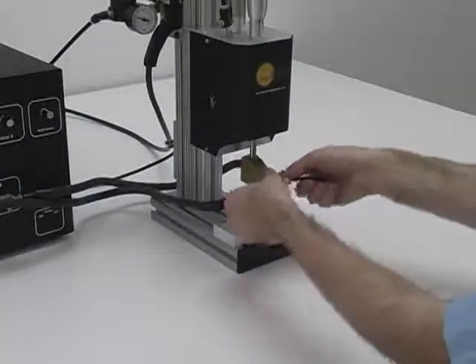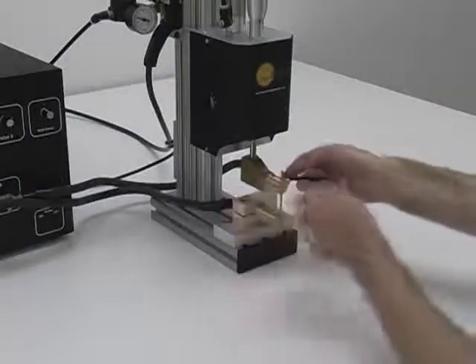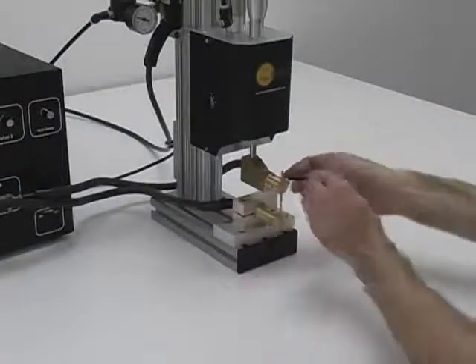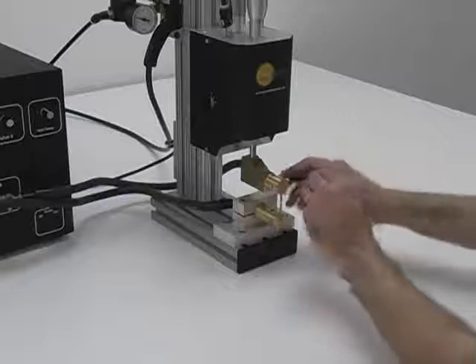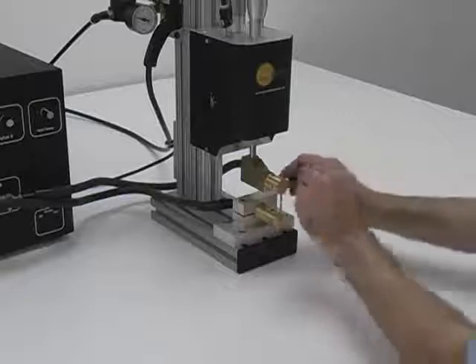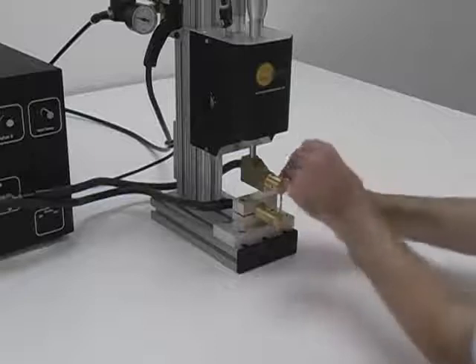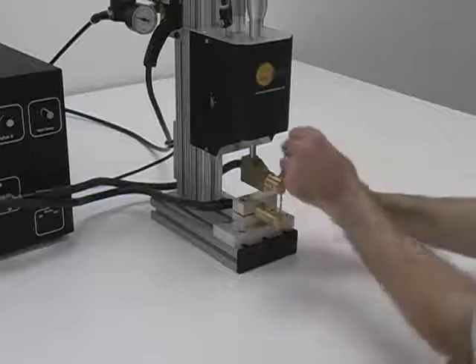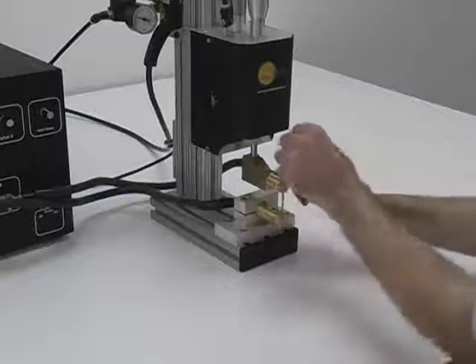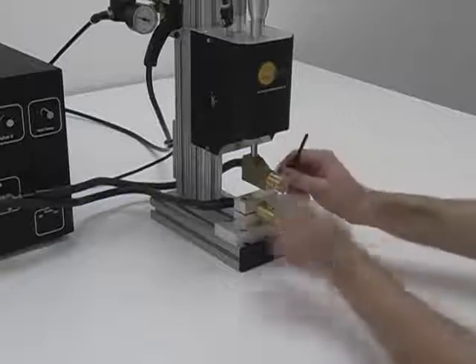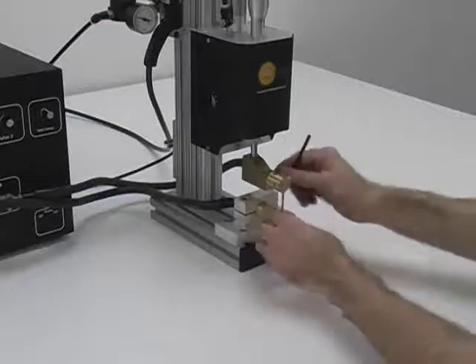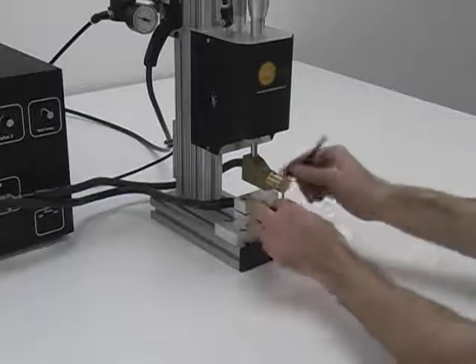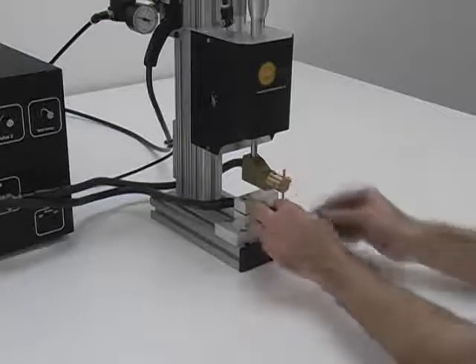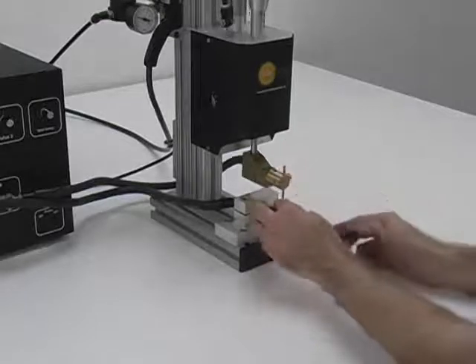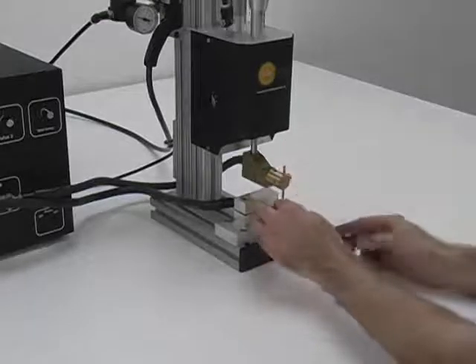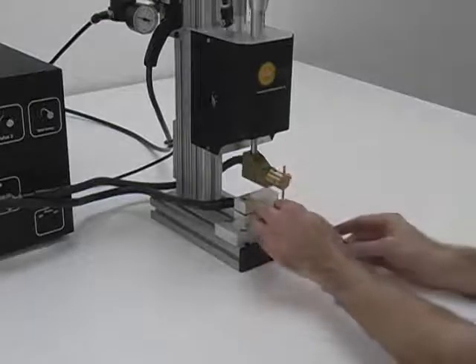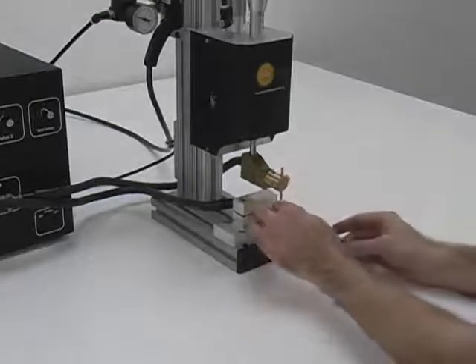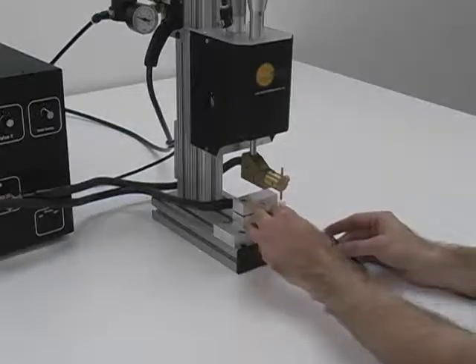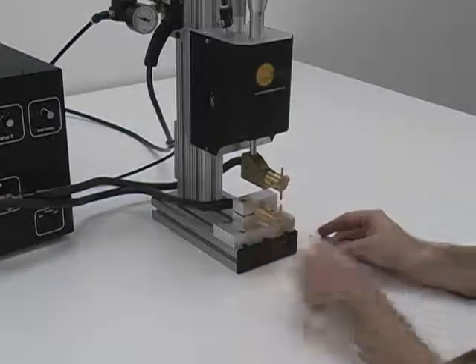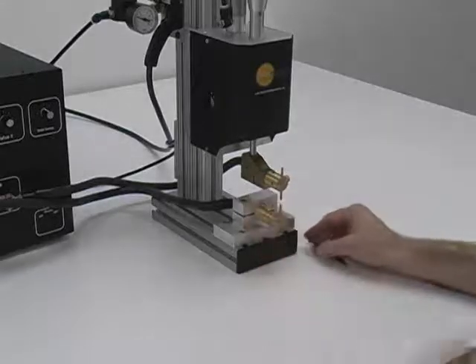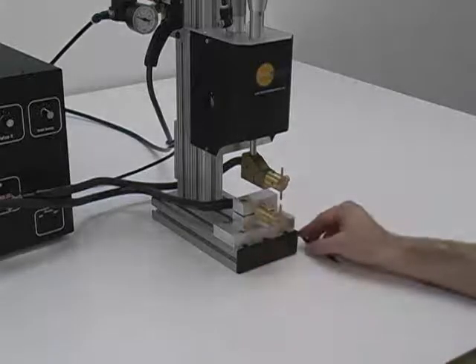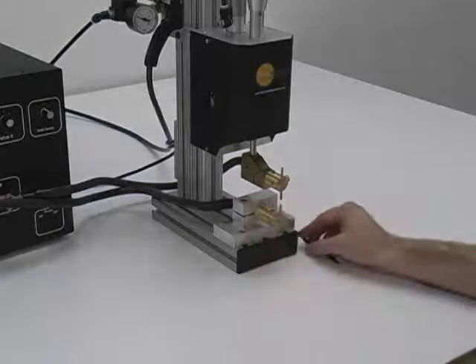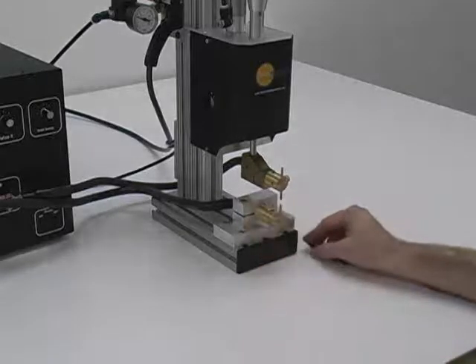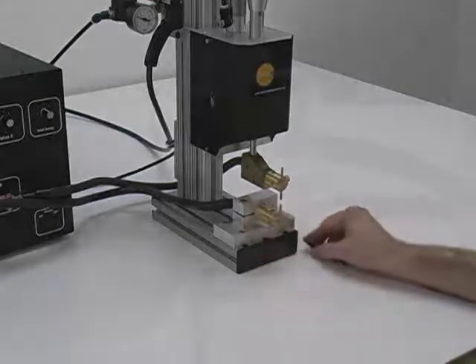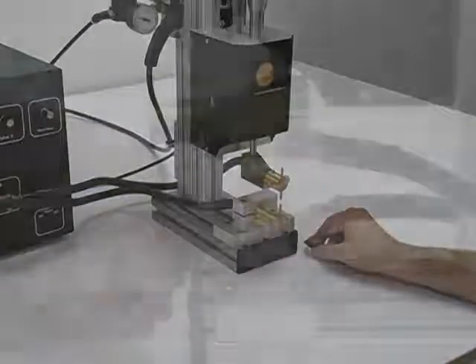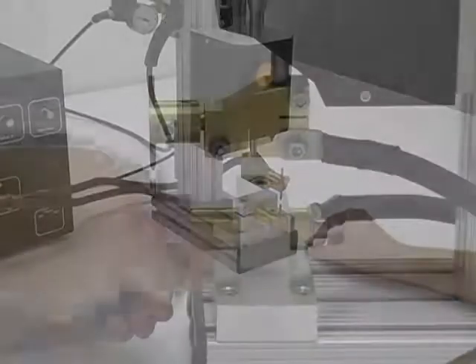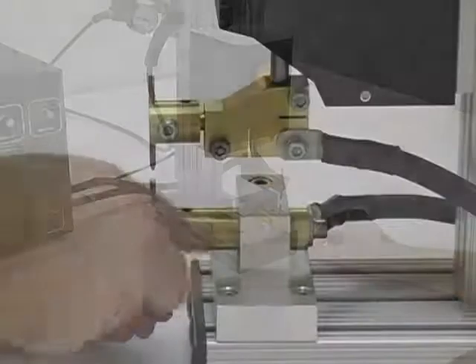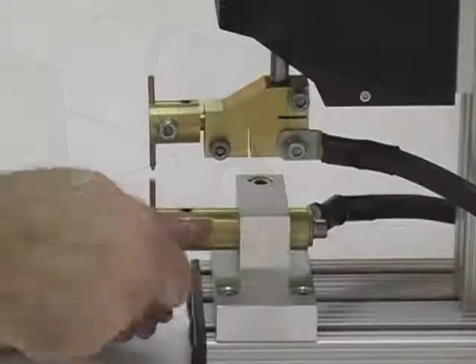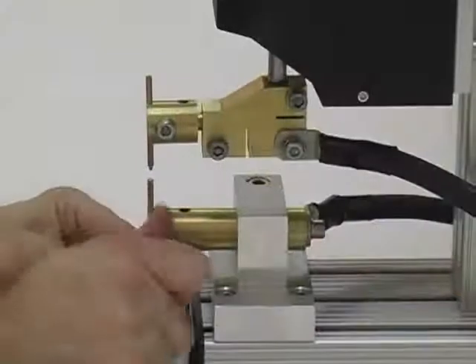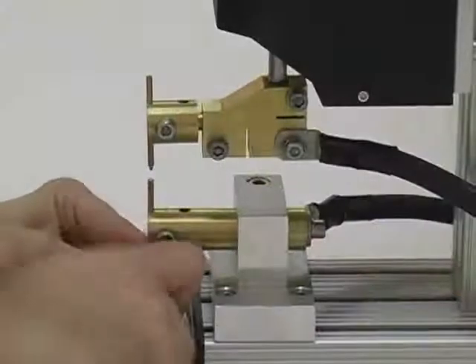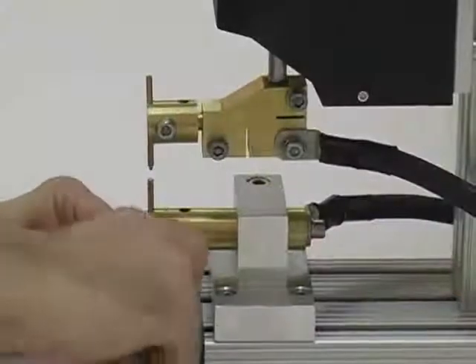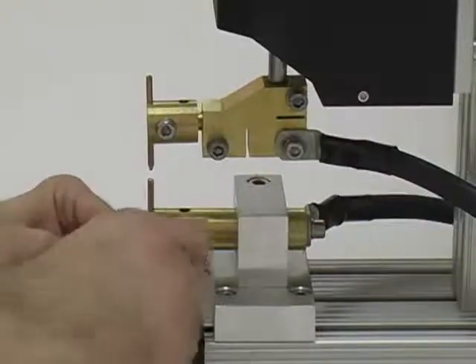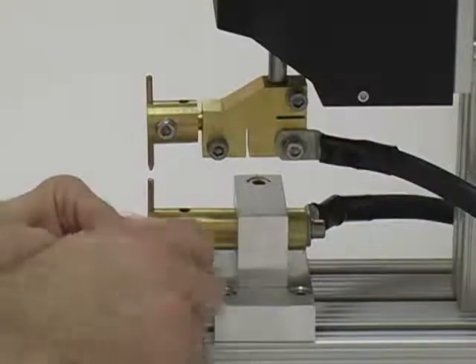Simply adjust the clamping bolts to rotate the holders around their axes. Remember to clamp with firm pressure but do not over tighten.